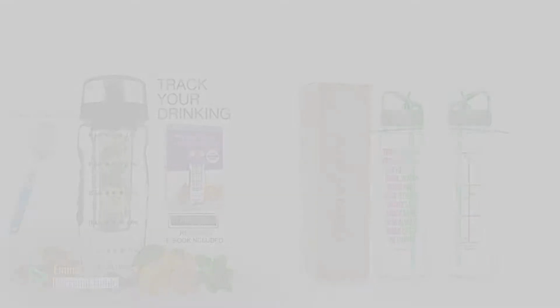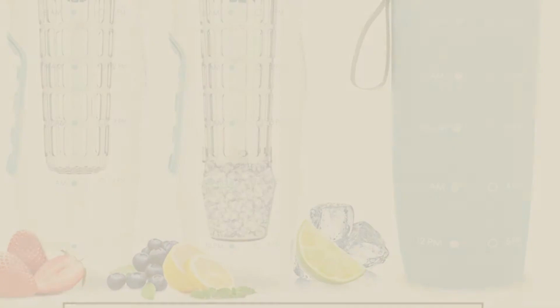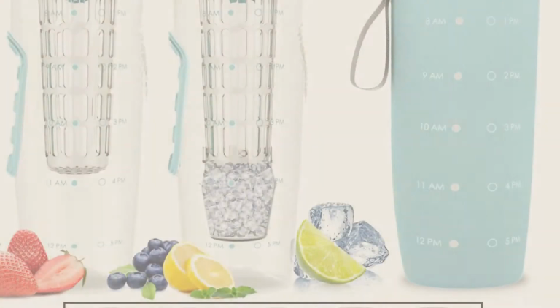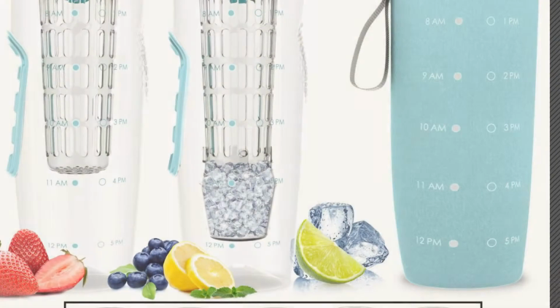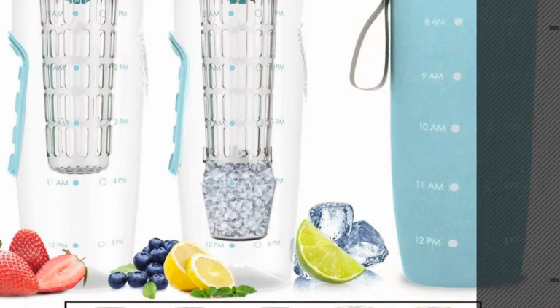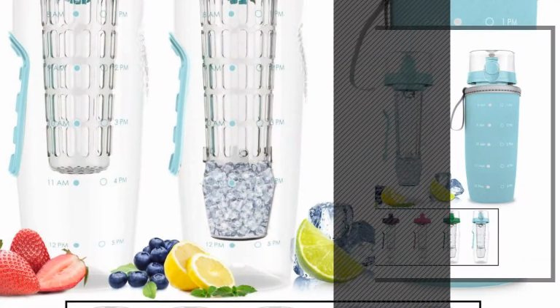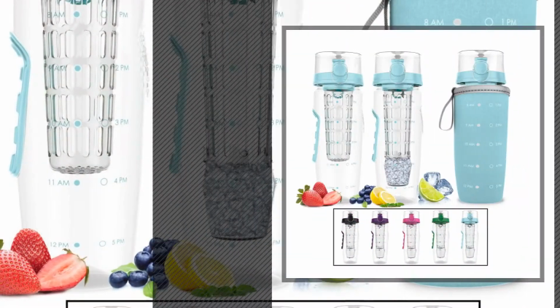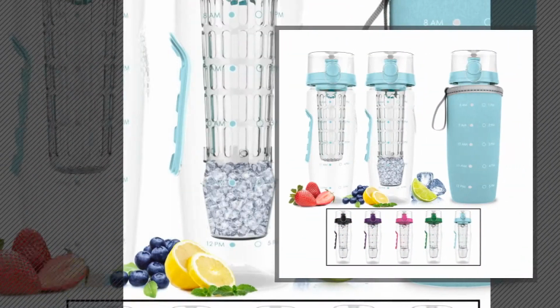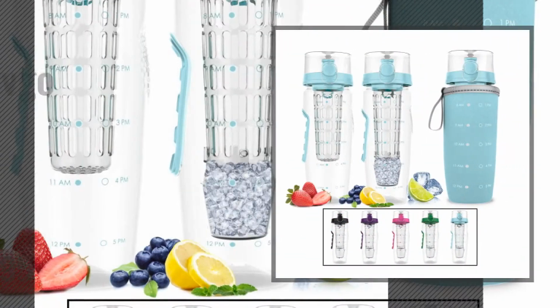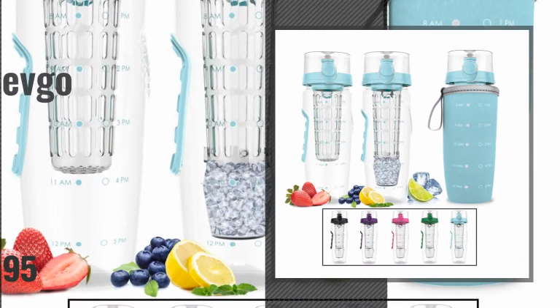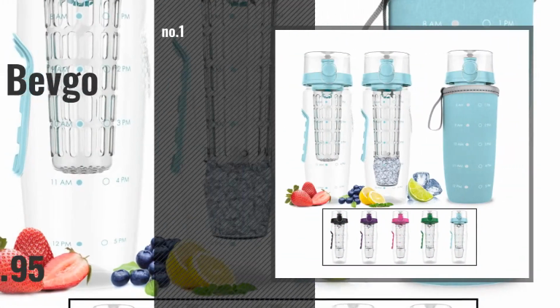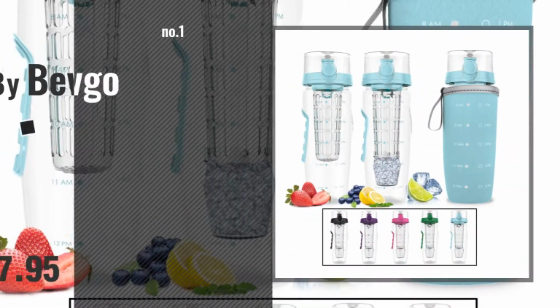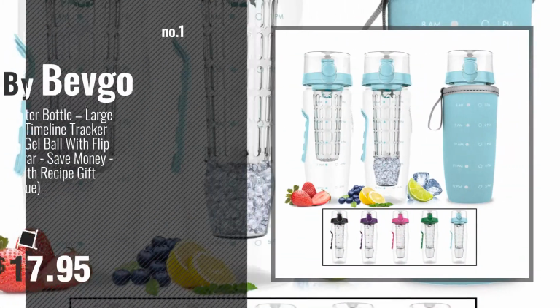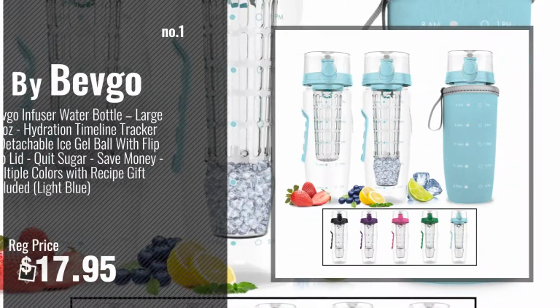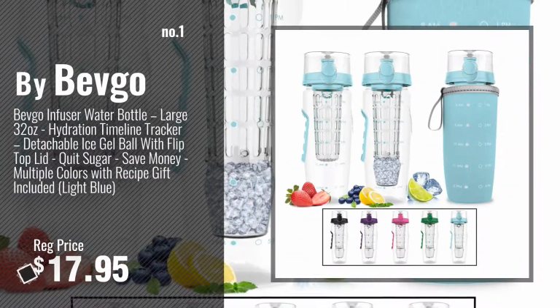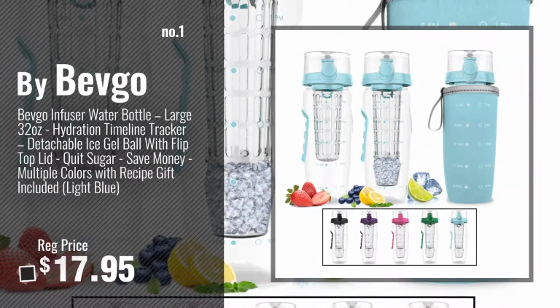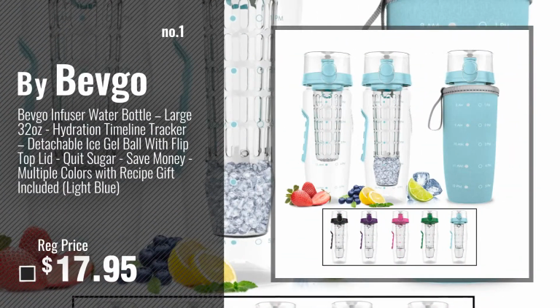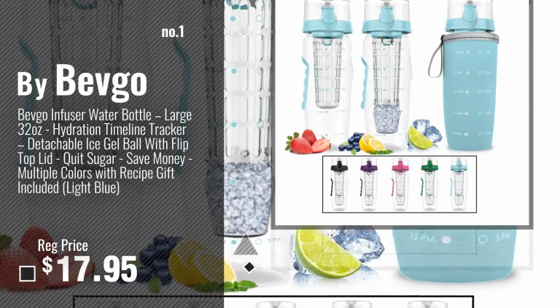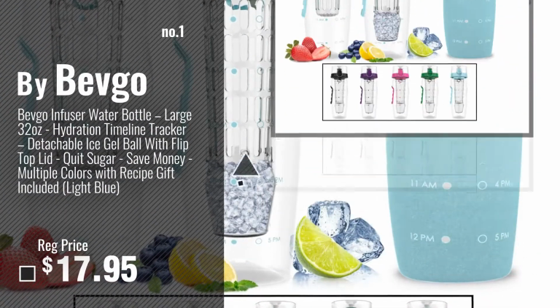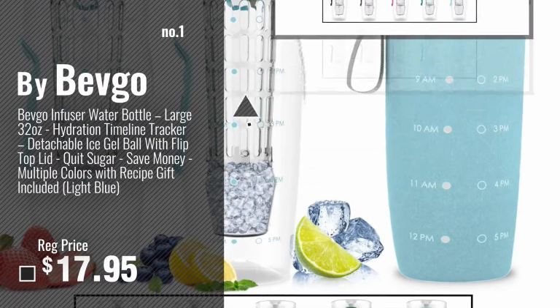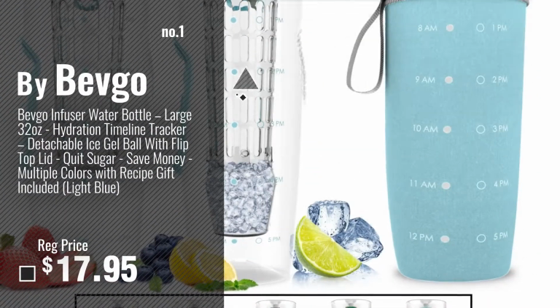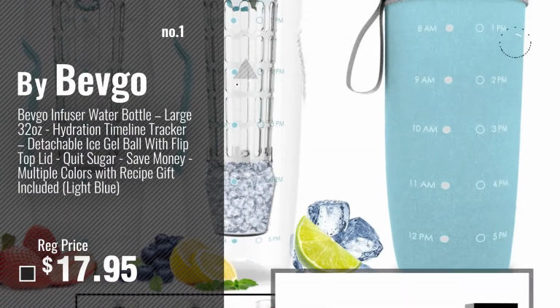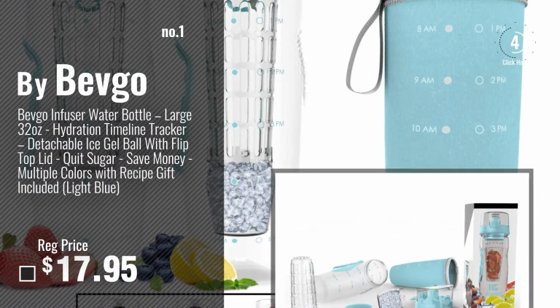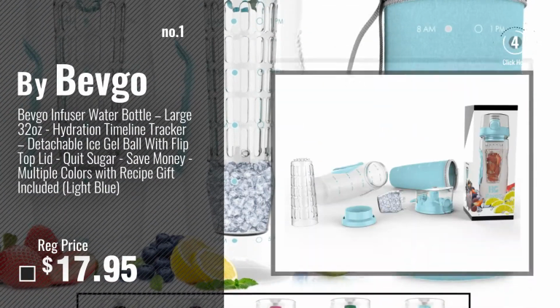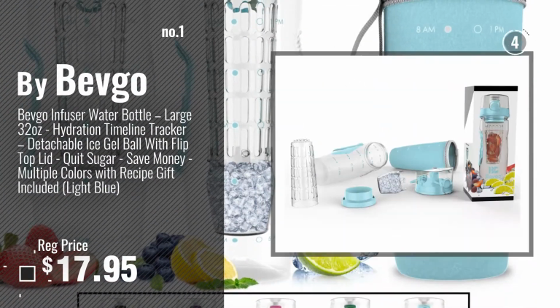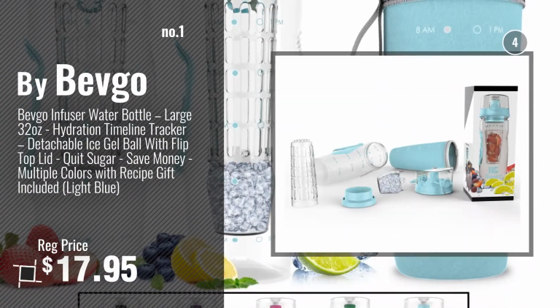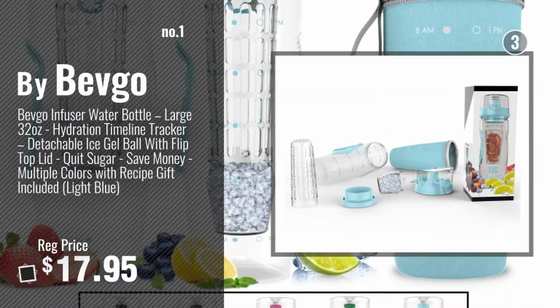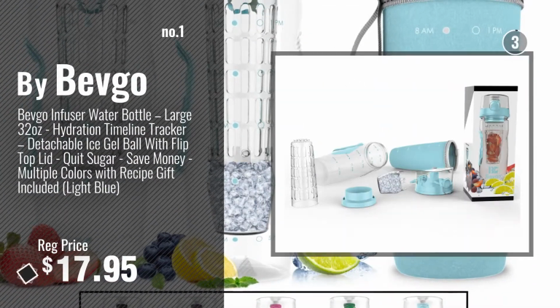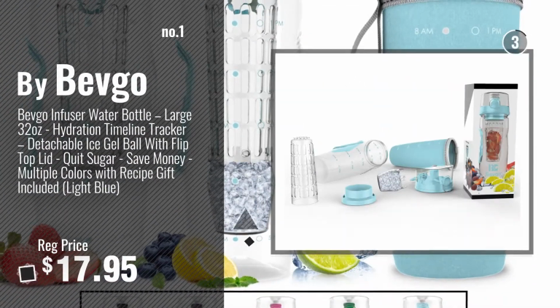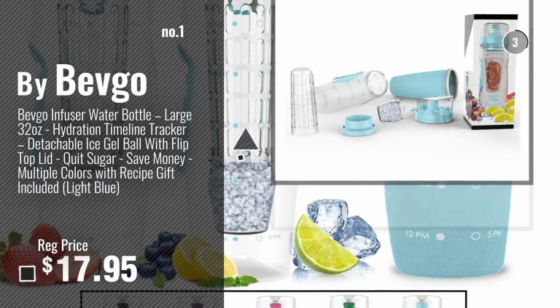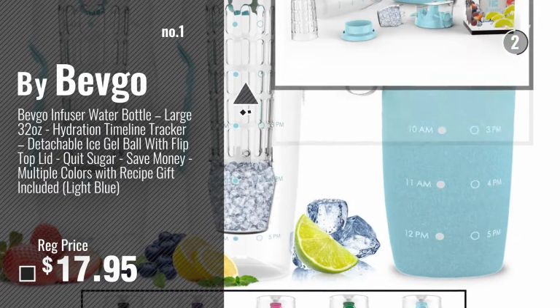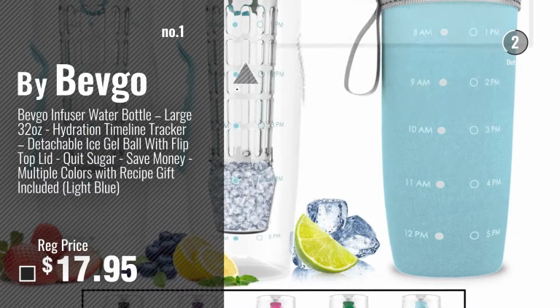Number 1, most popular, by BevGo. Watch this video, choose your favorite.